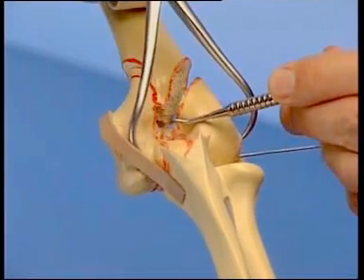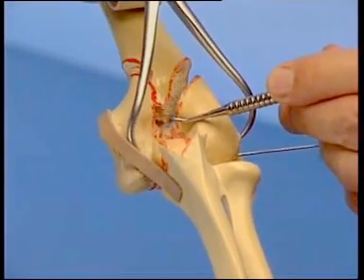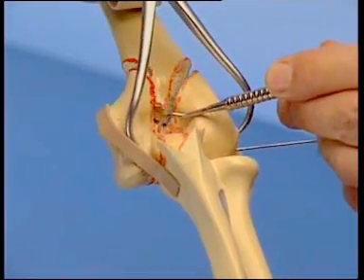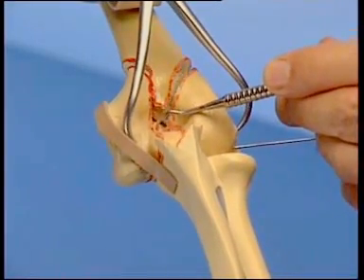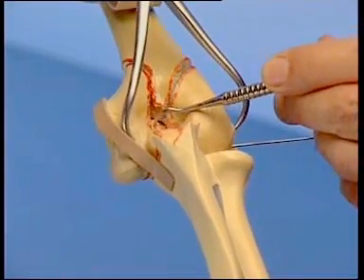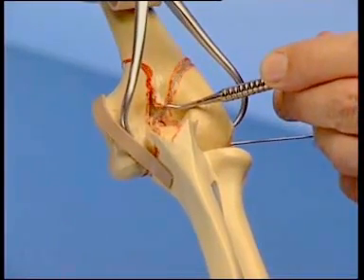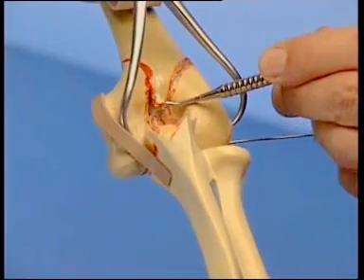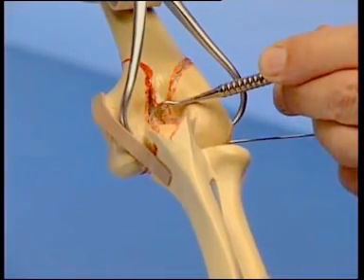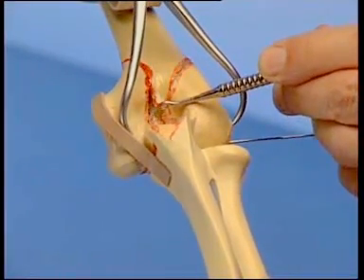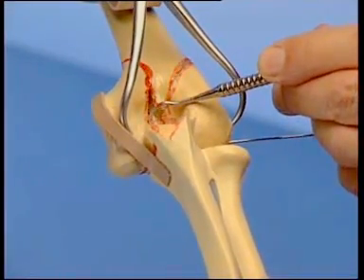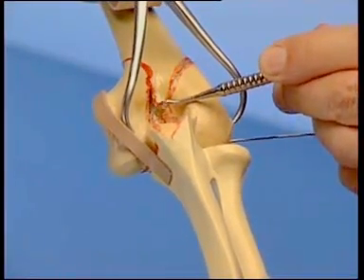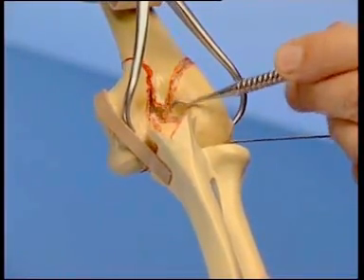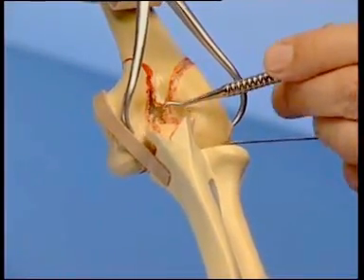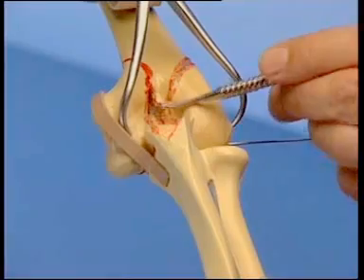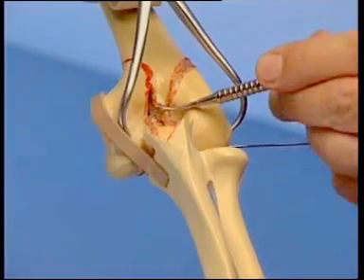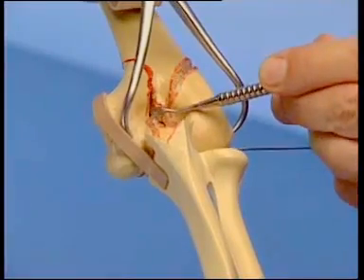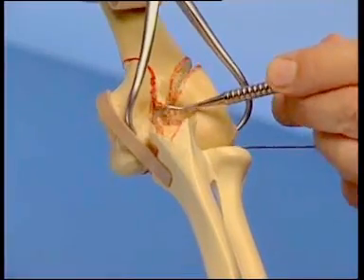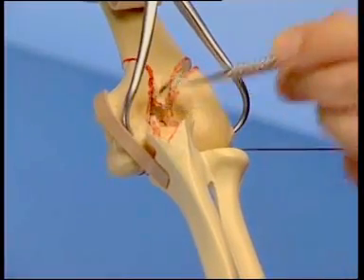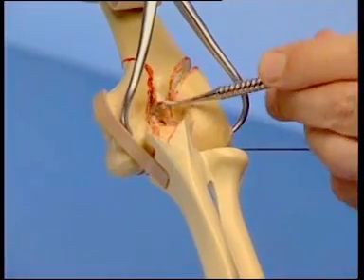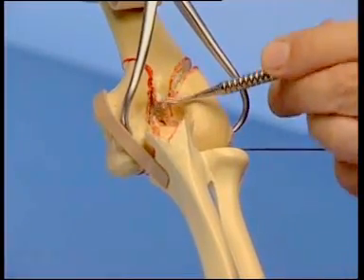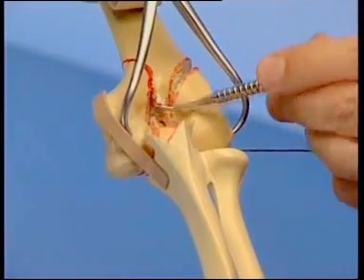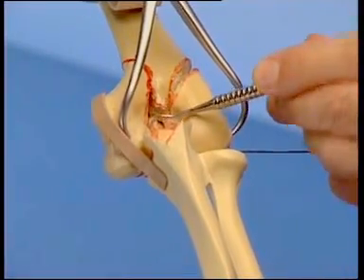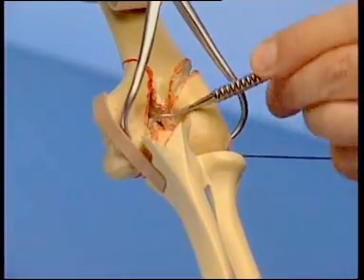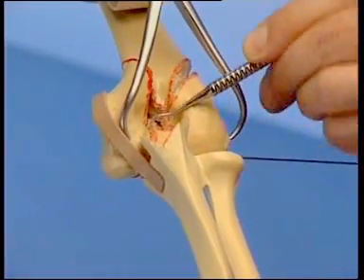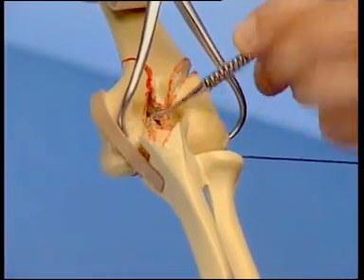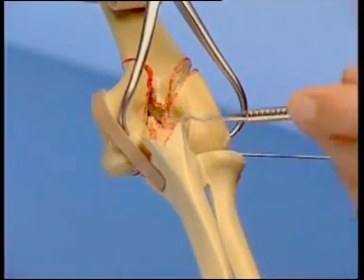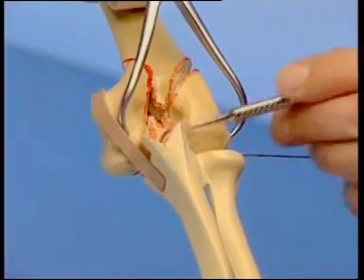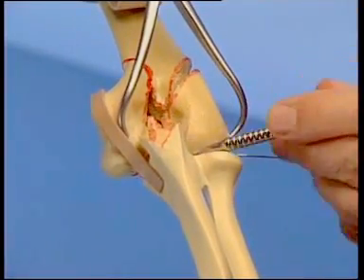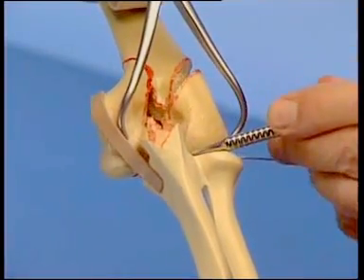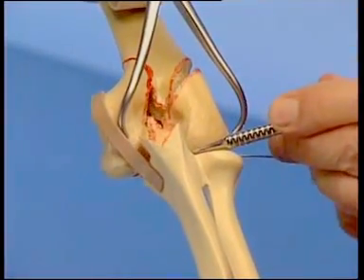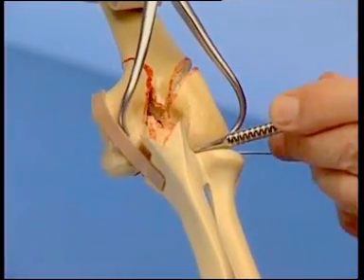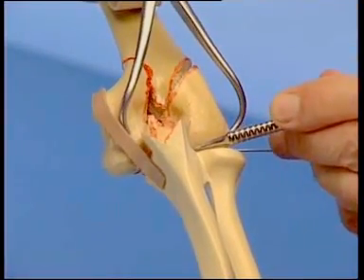The fracture is now anatomically reduced and held in place by a pointed reduction forceps, with care being taken not to damage the ulnar nerve.